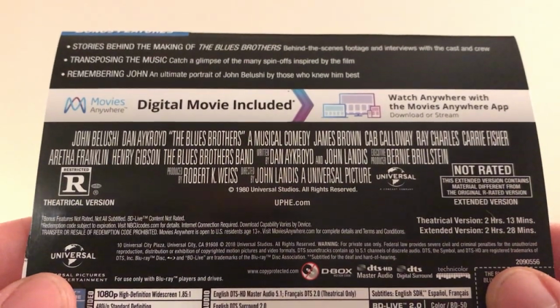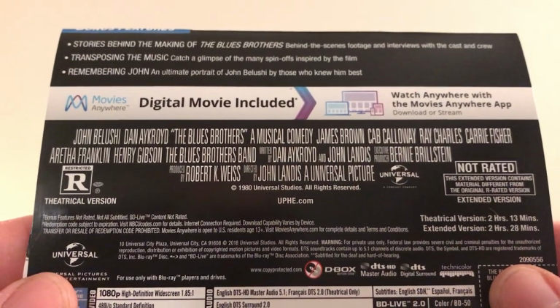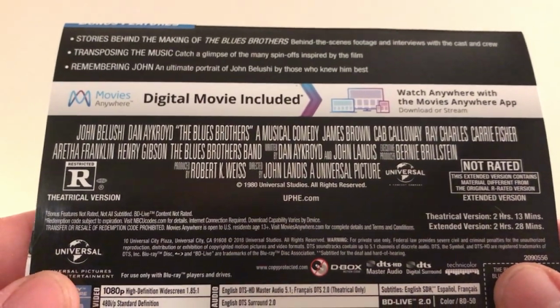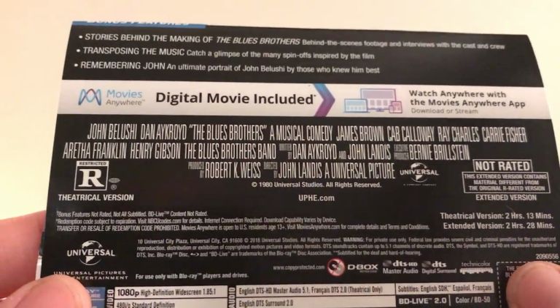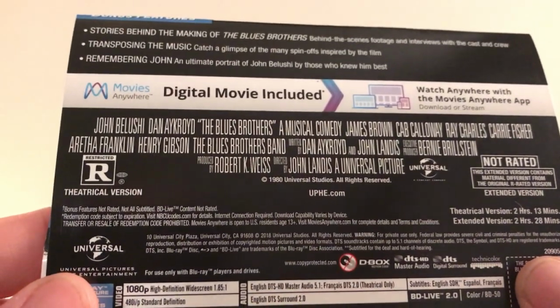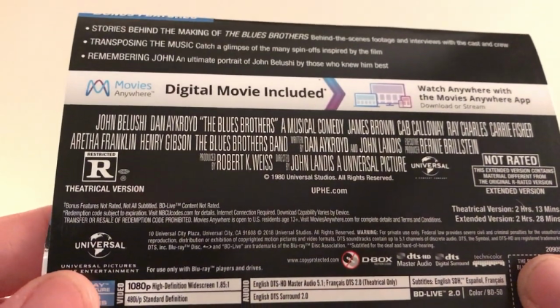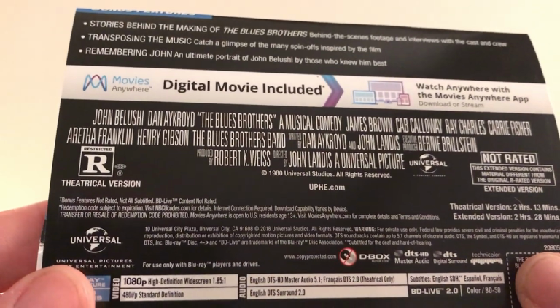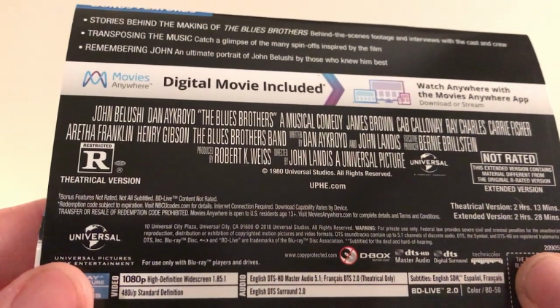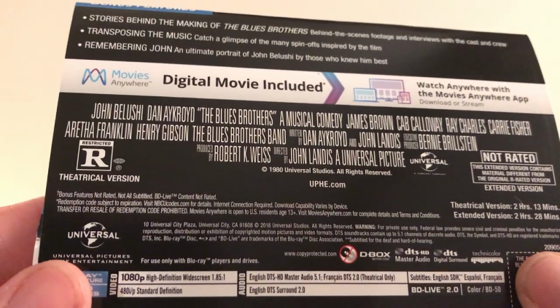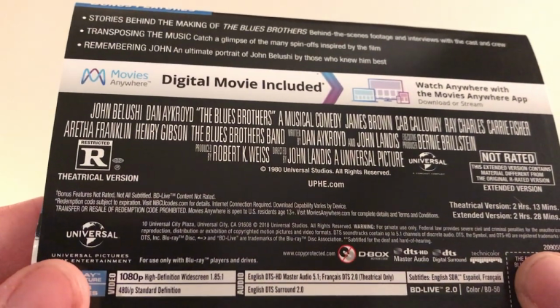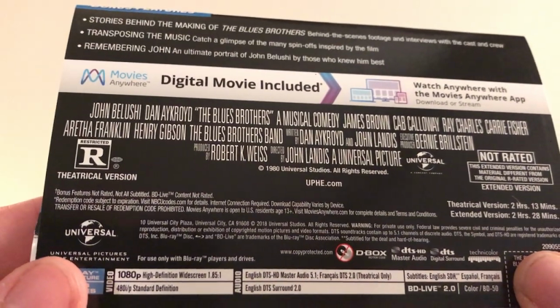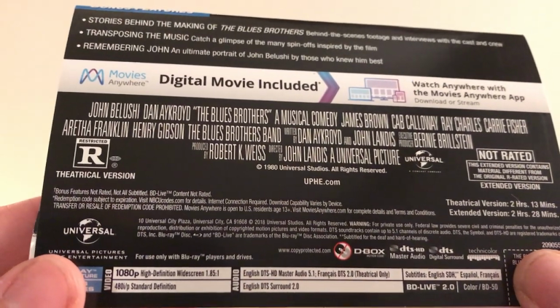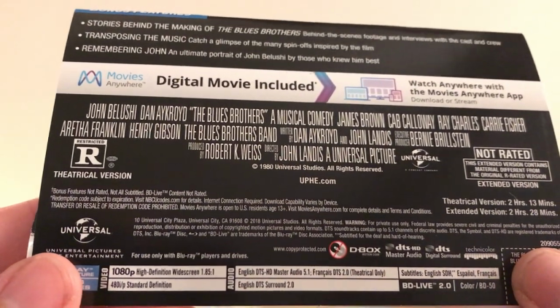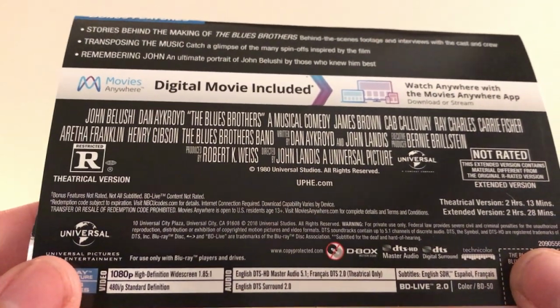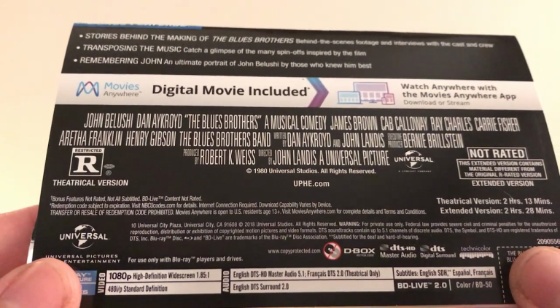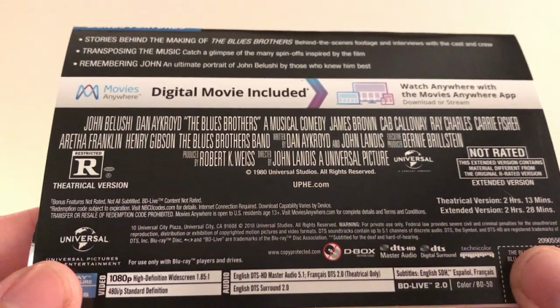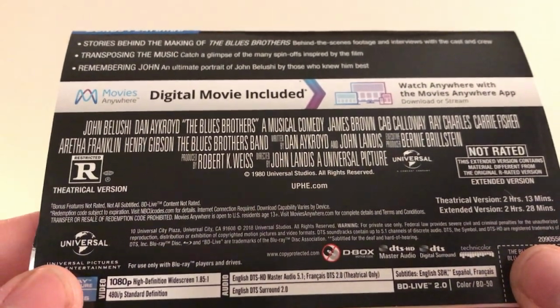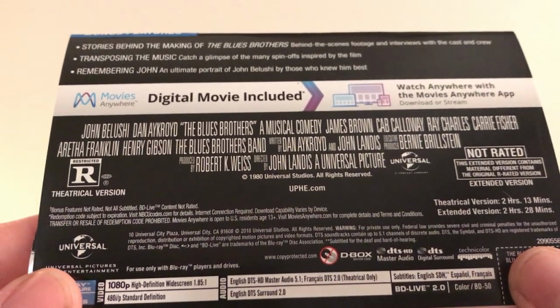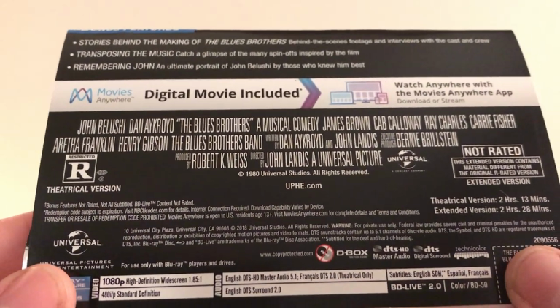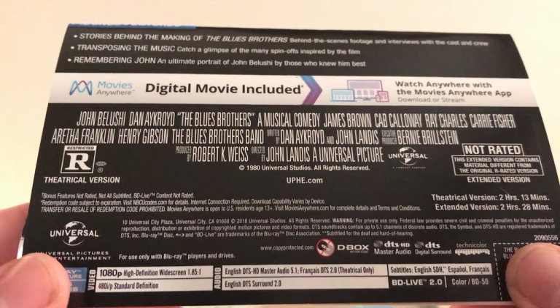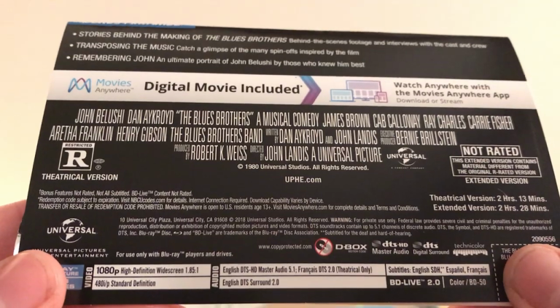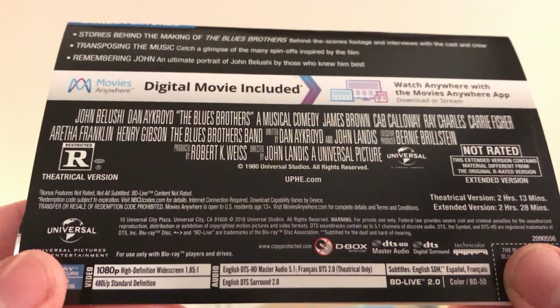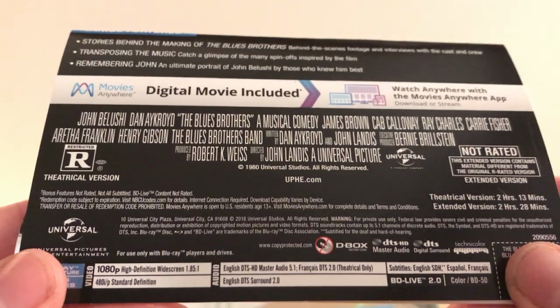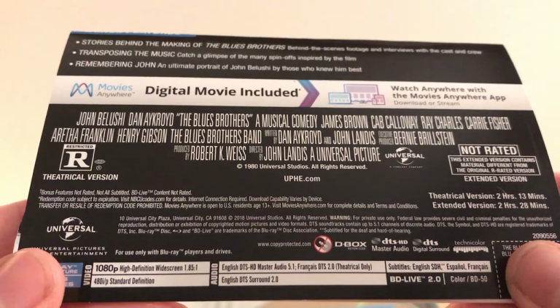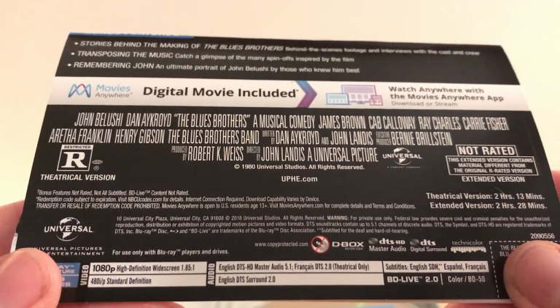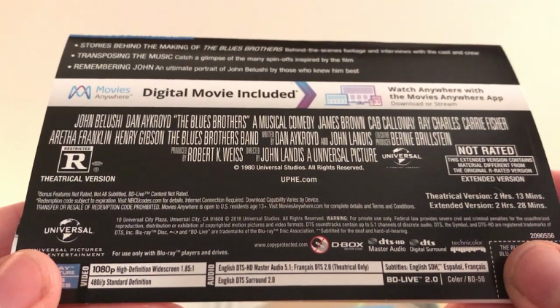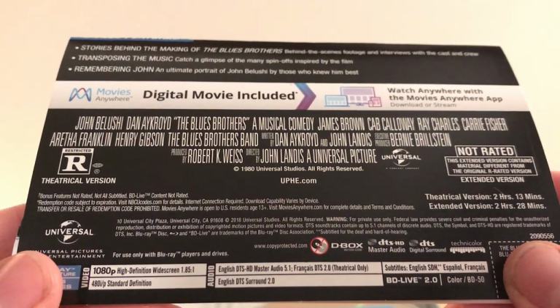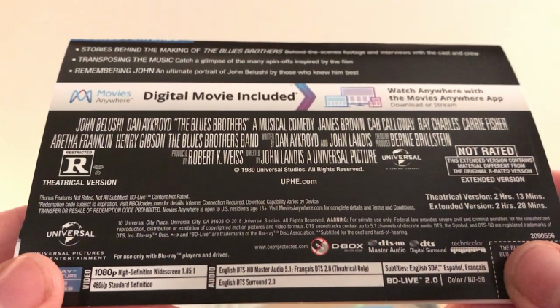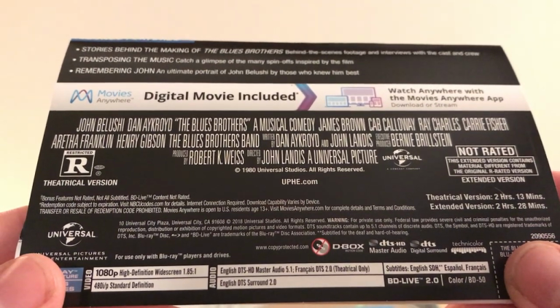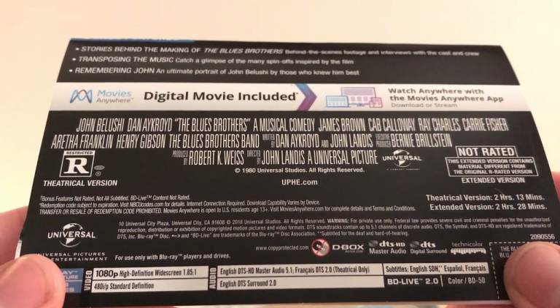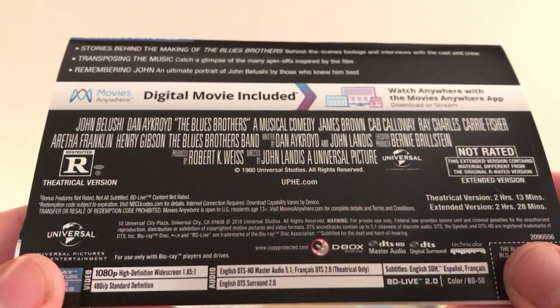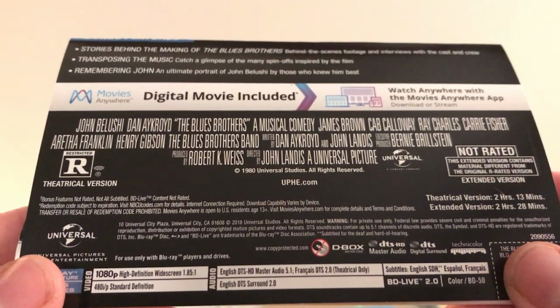1980 — and this release is from 2018, of course.